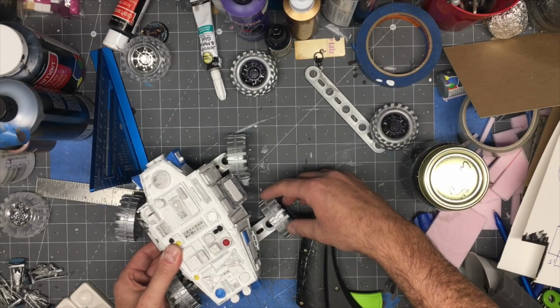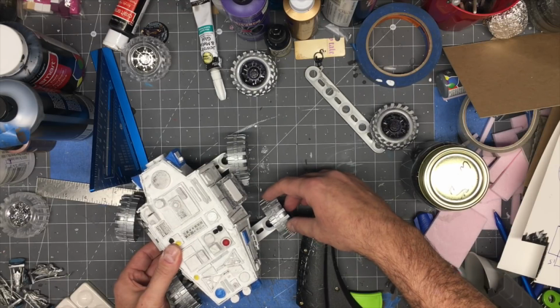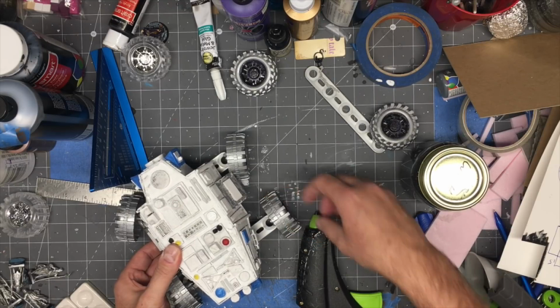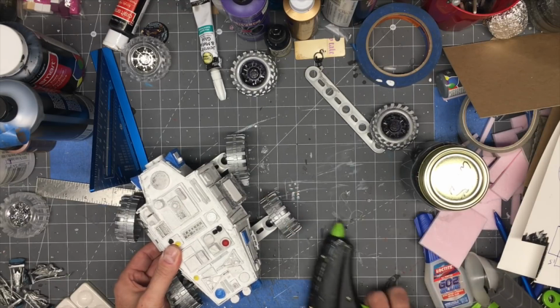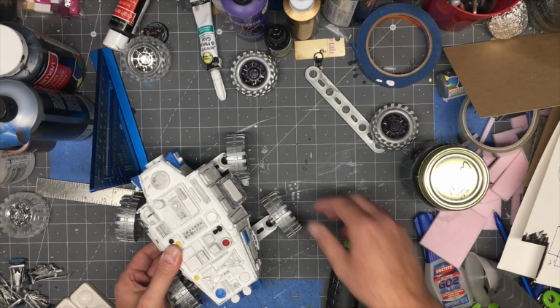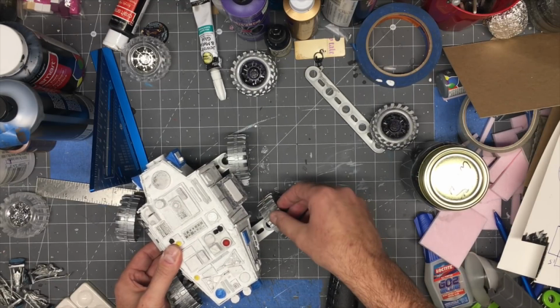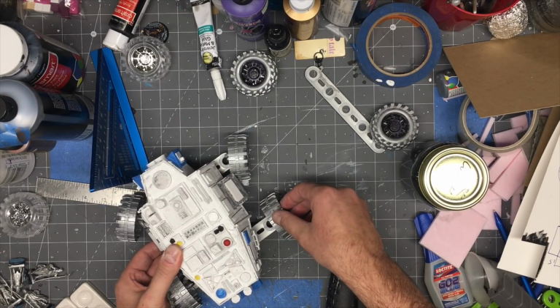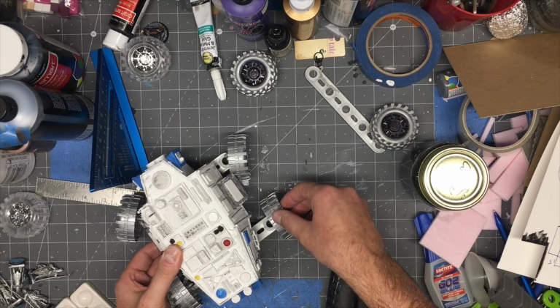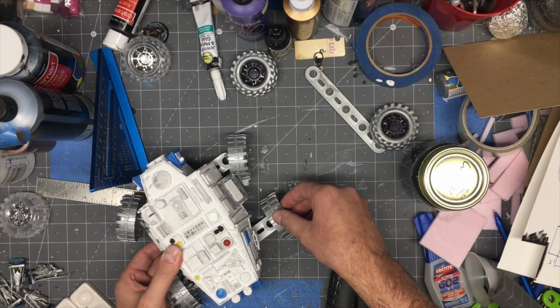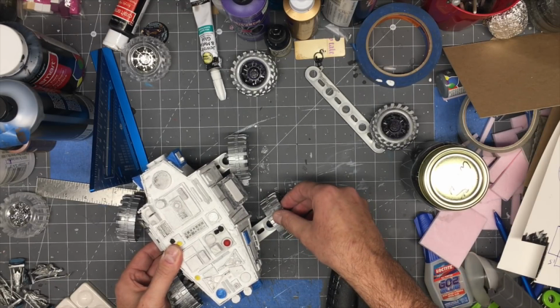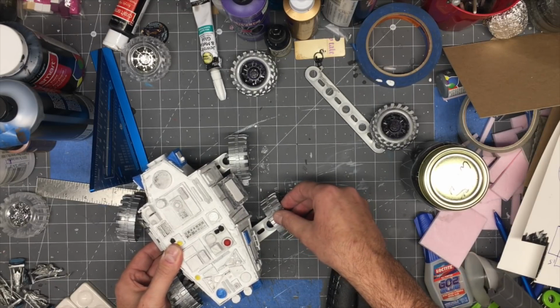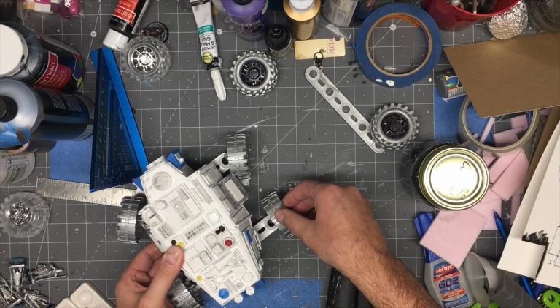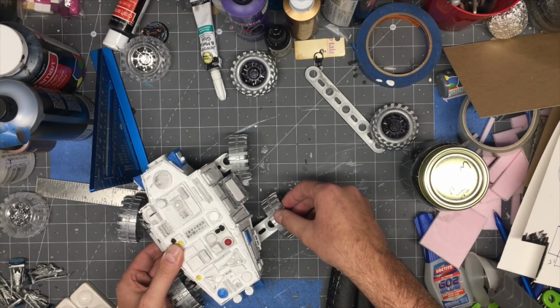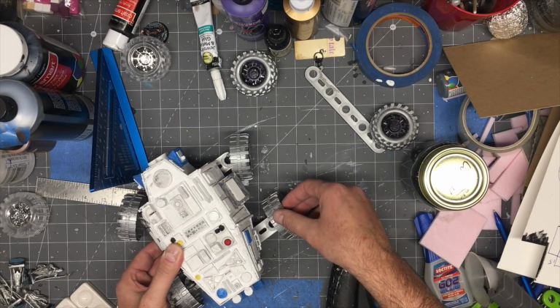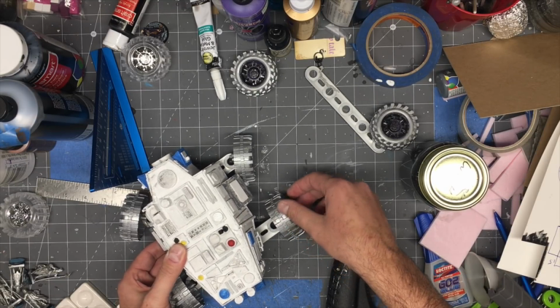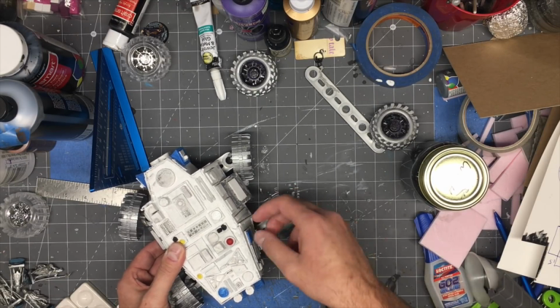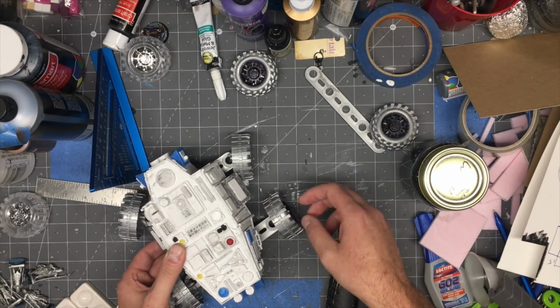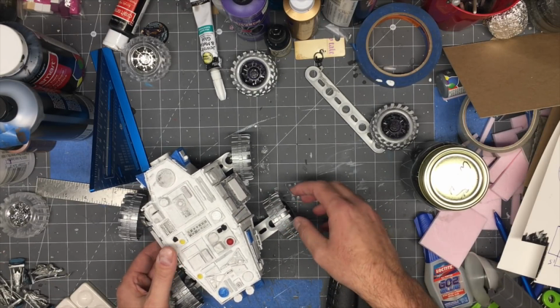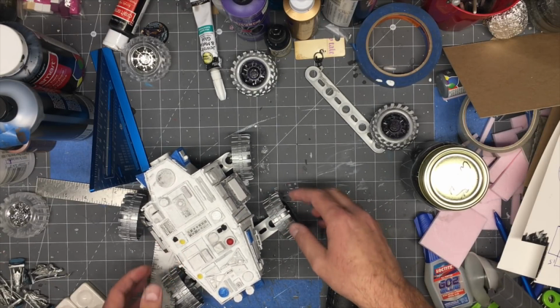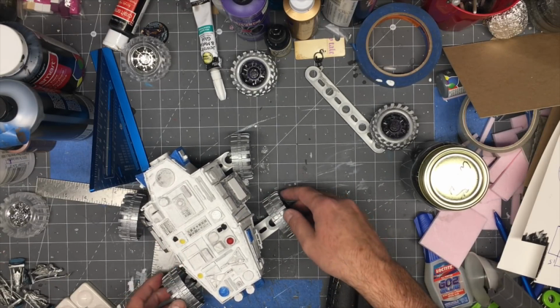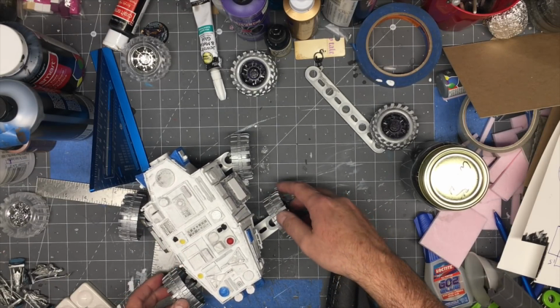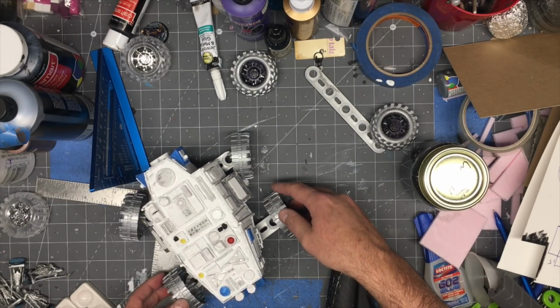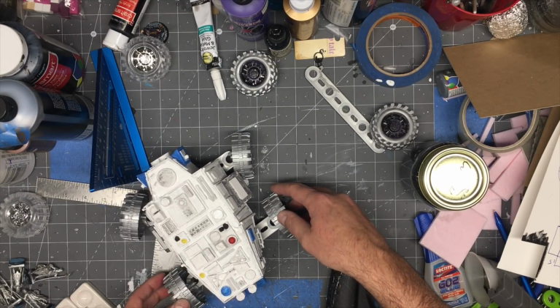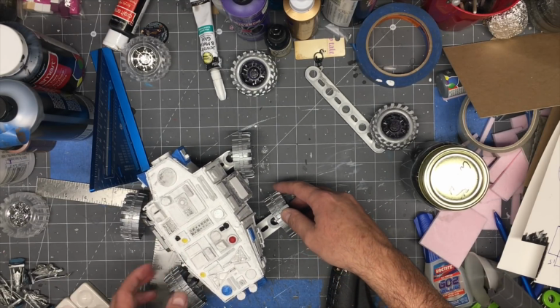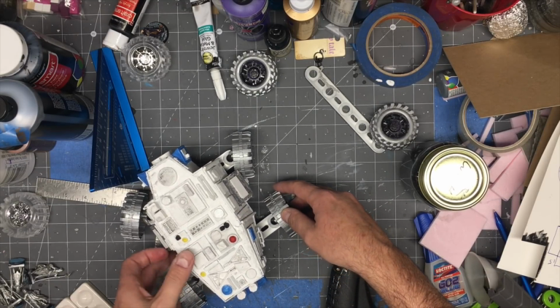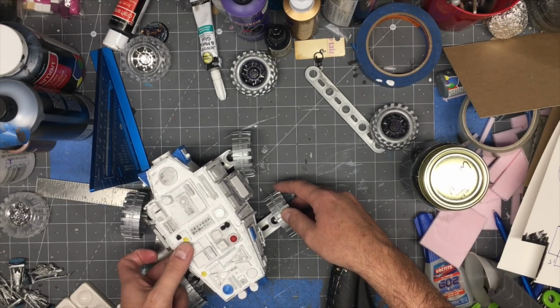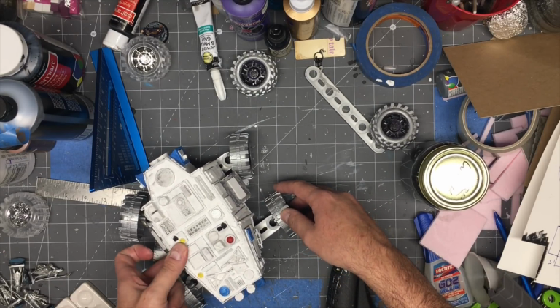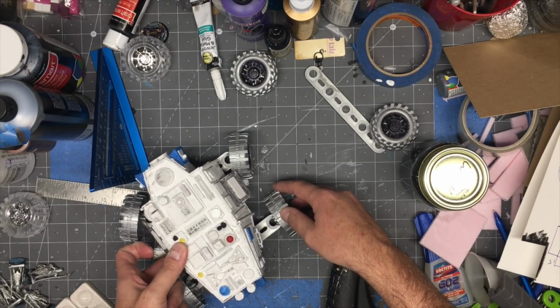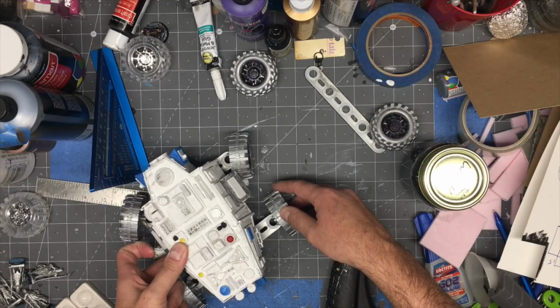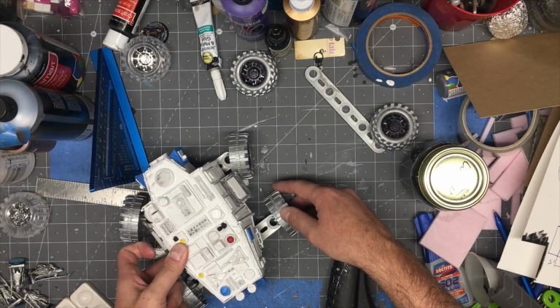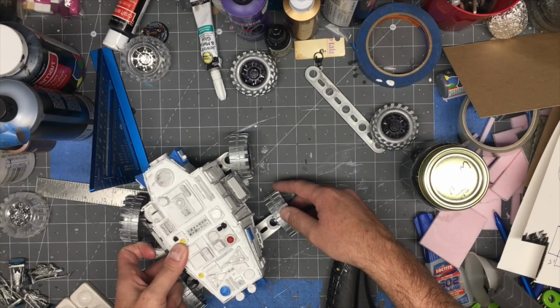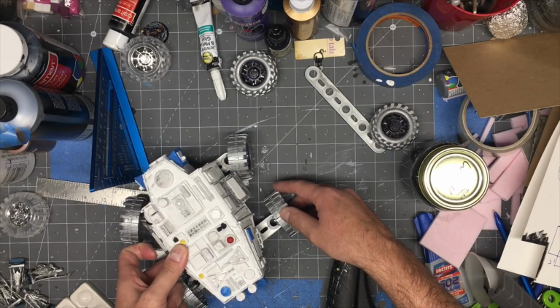All in all, I'm quite pleased with how this thing looks. It looks very weathered, the wheels look really cool, and it took less than four hours.